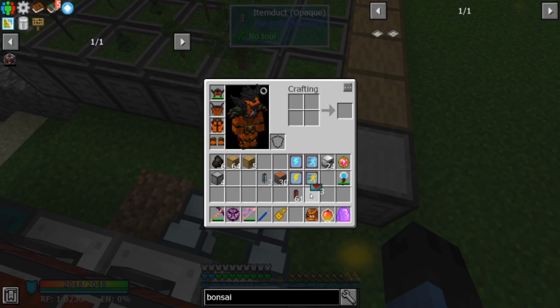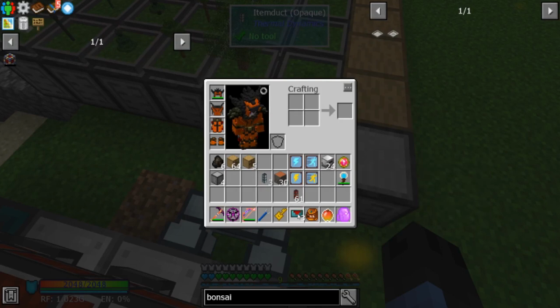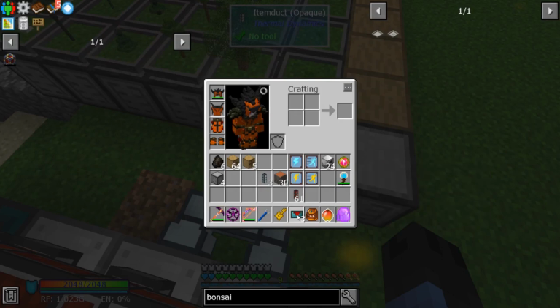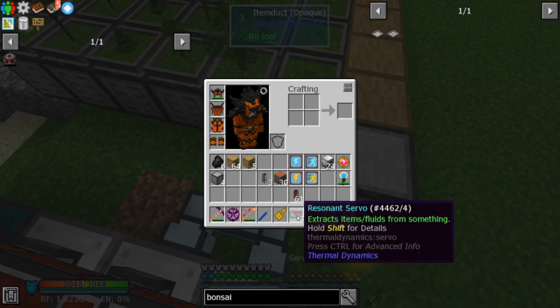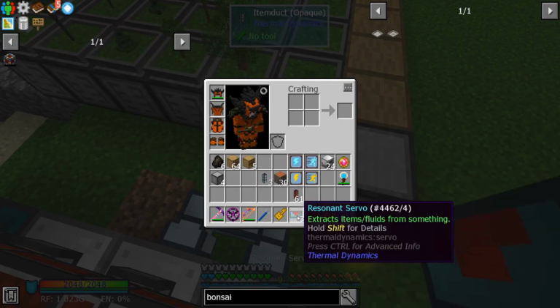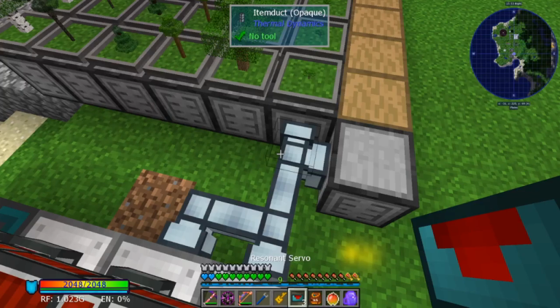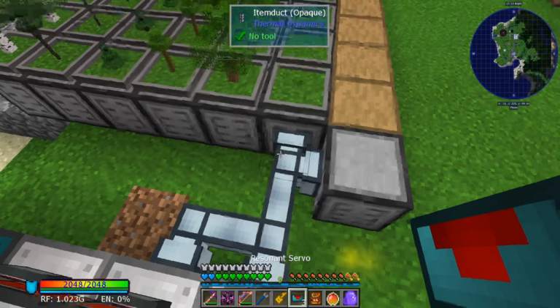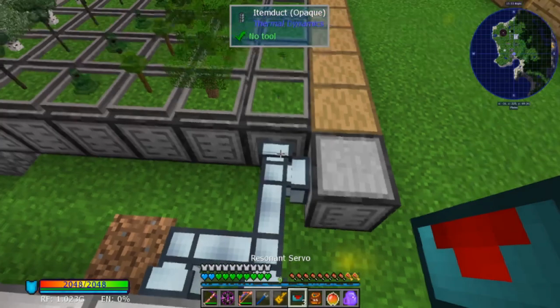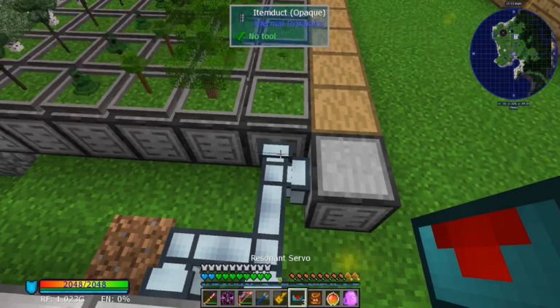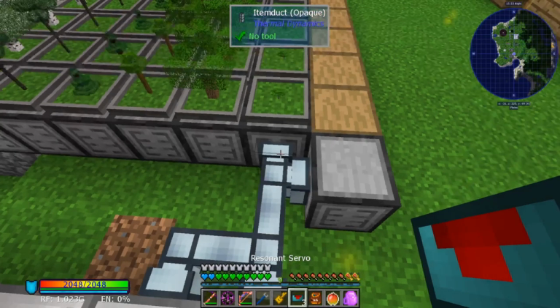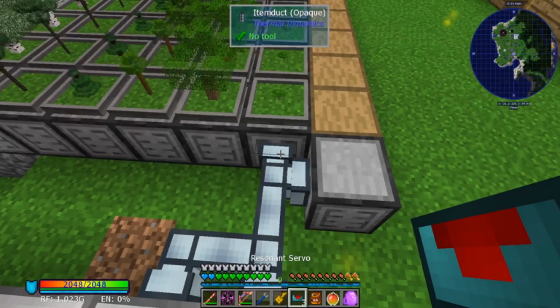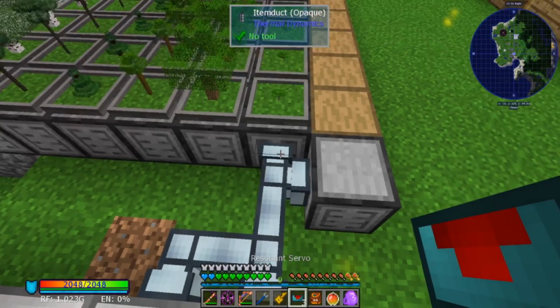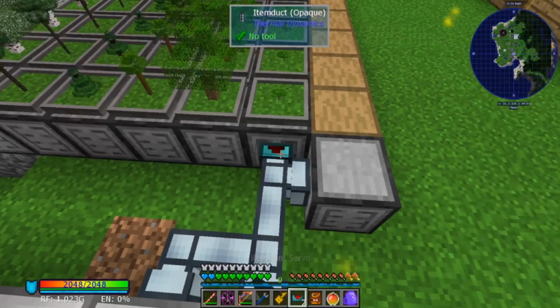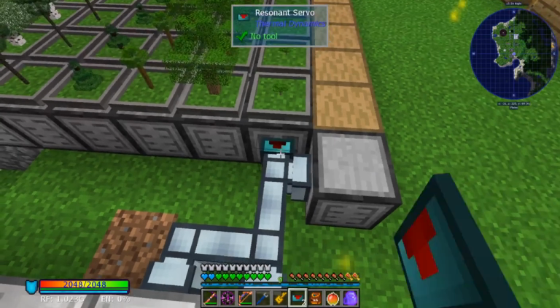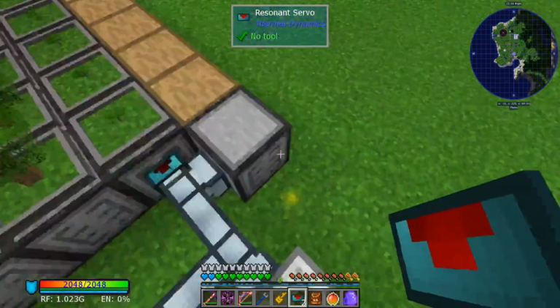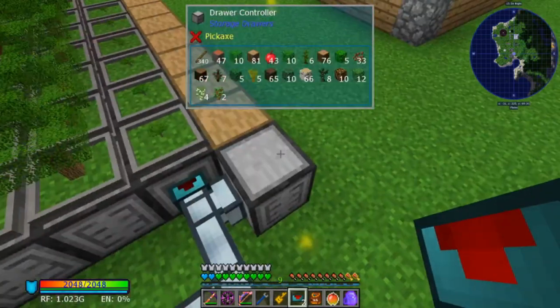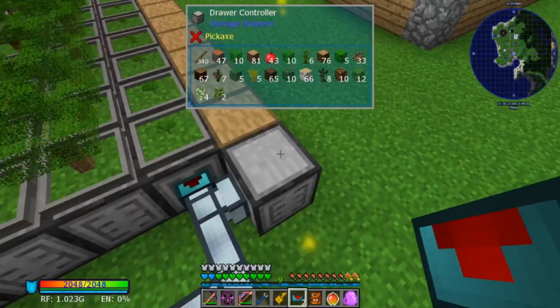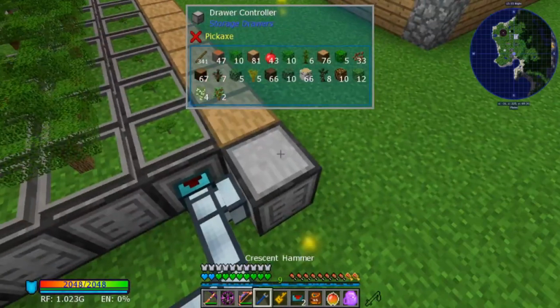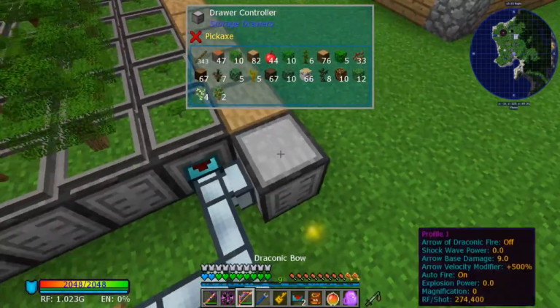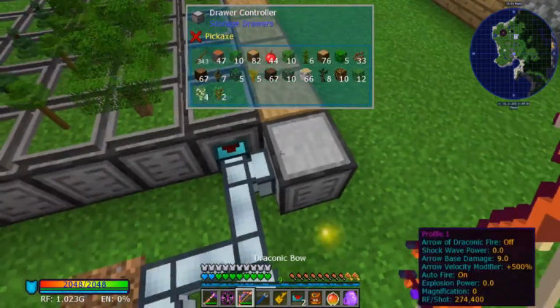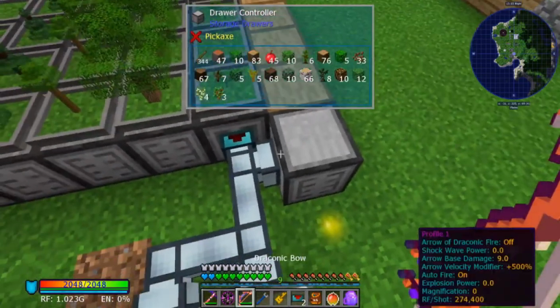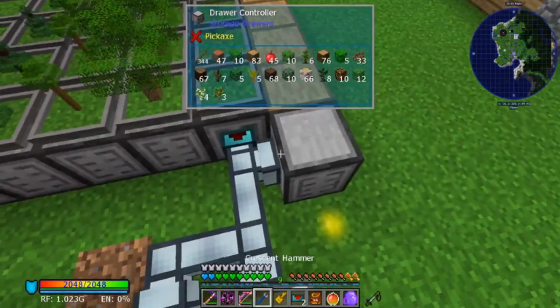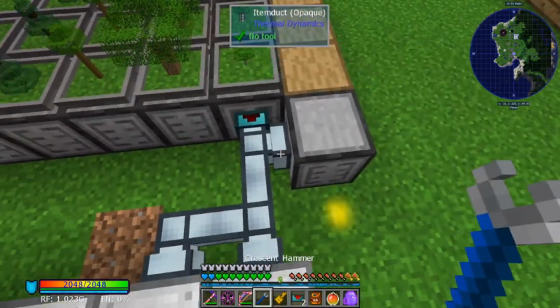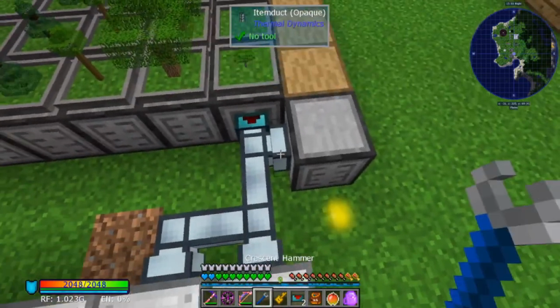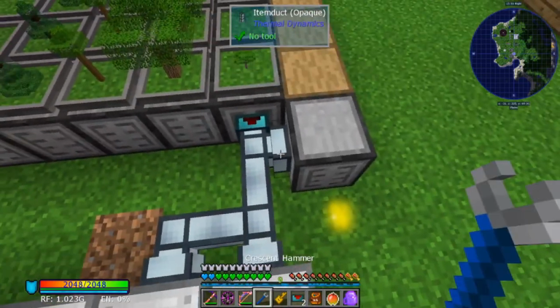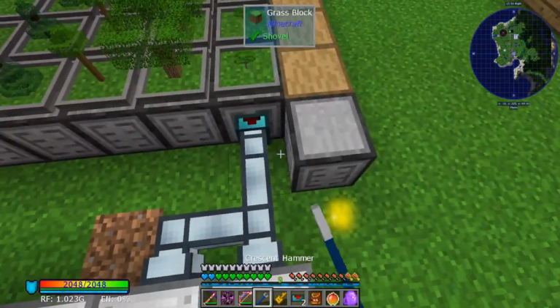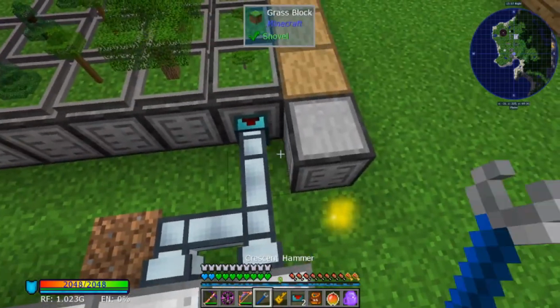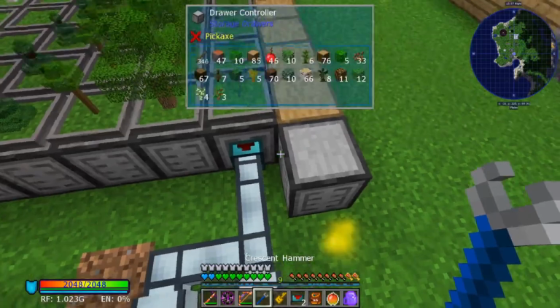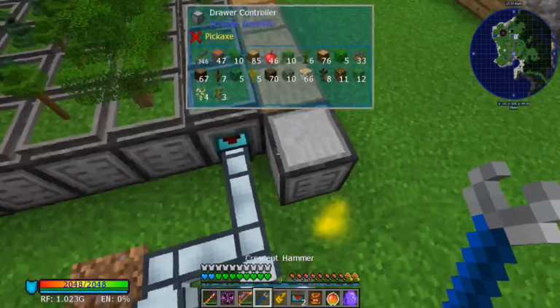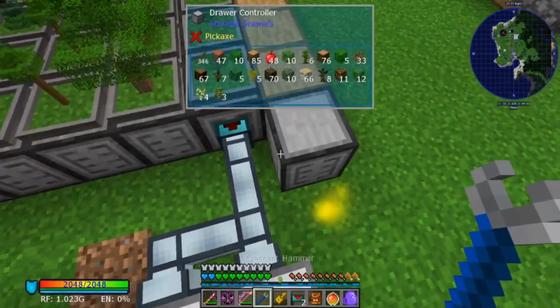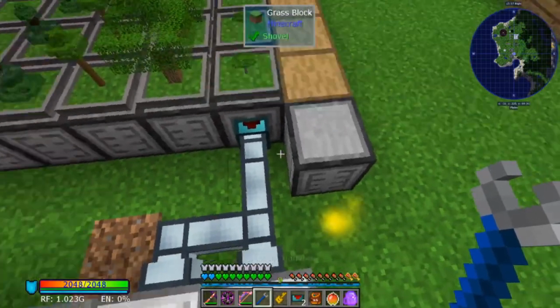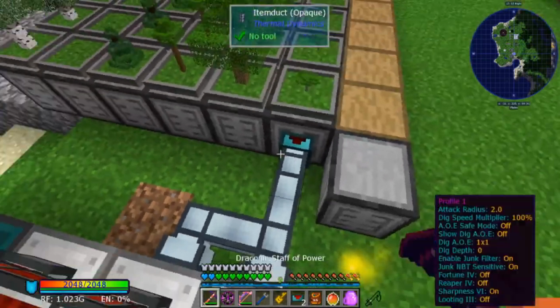What you're going to want to do is take your item ducts. I'm going to use a resonant servo and disconnect it from the drawer here.